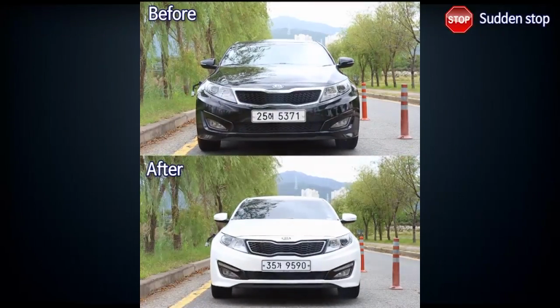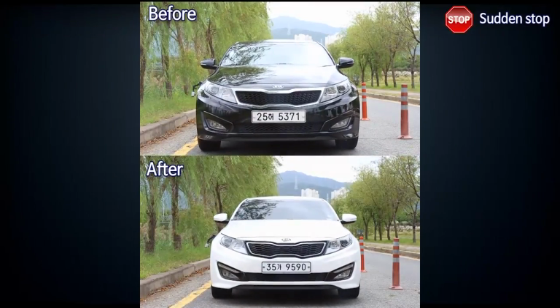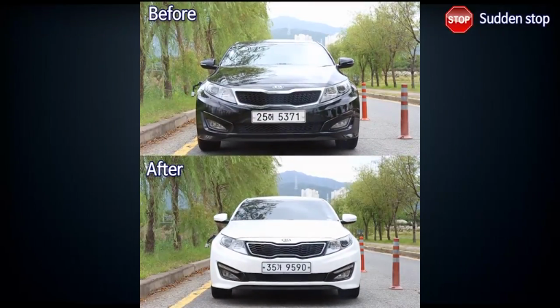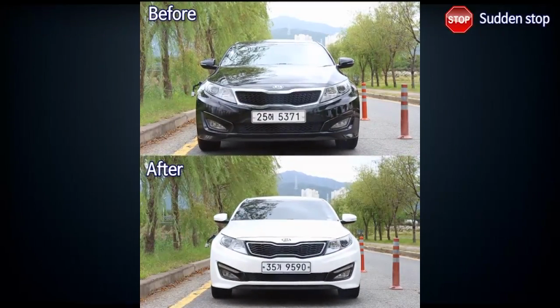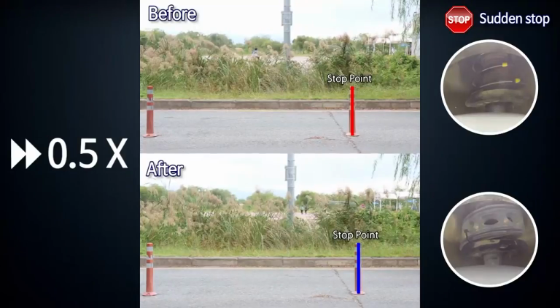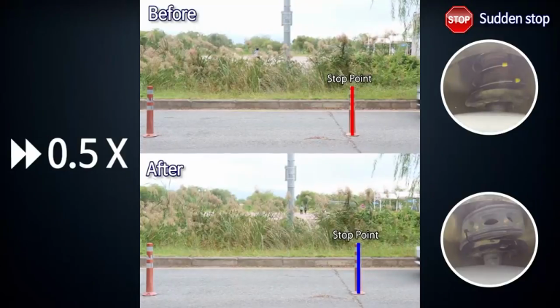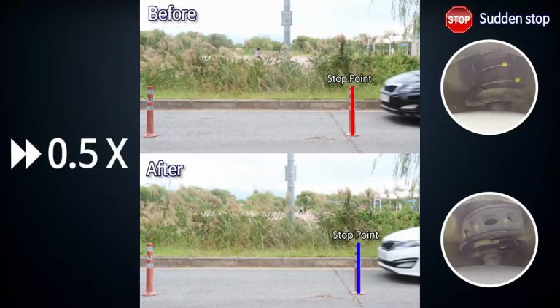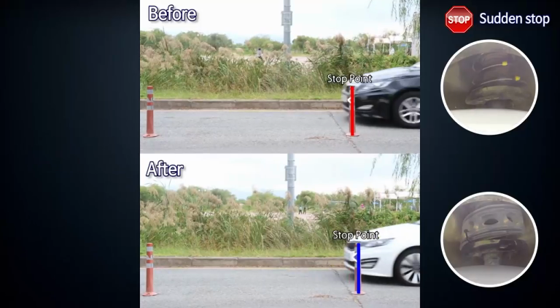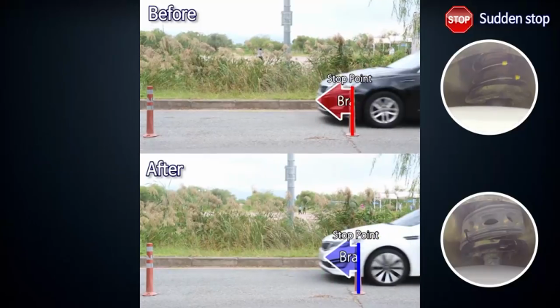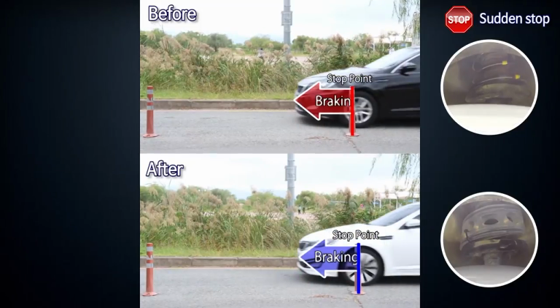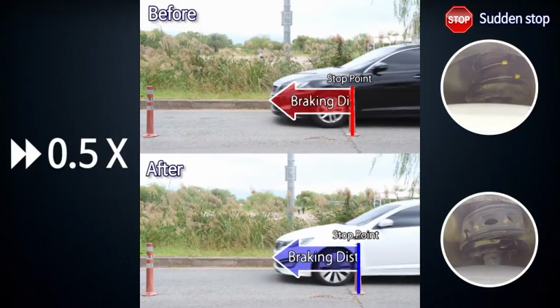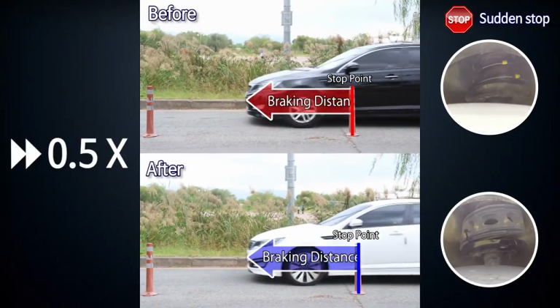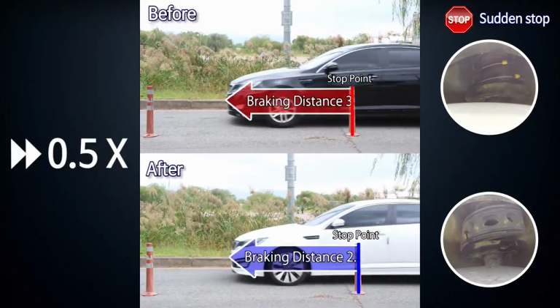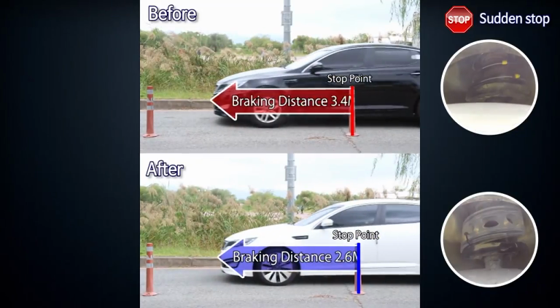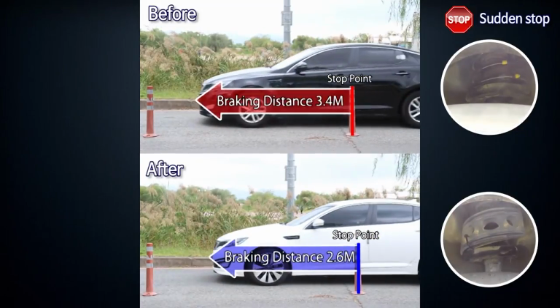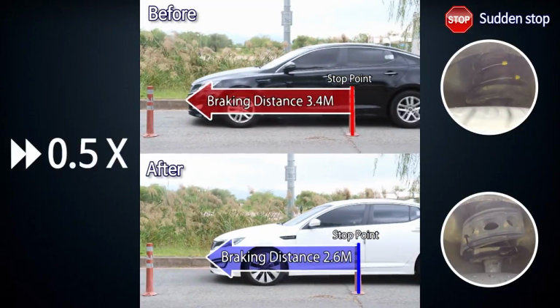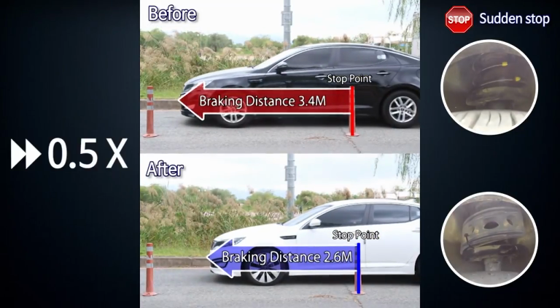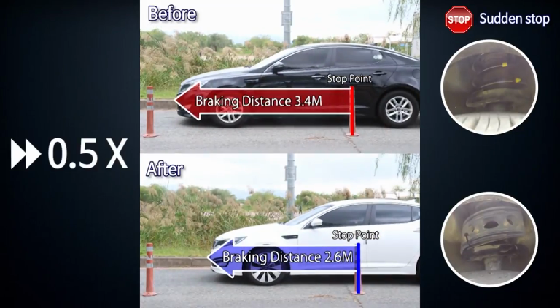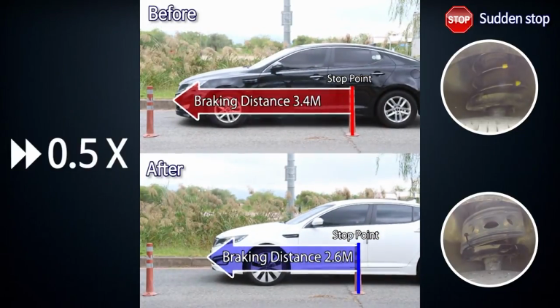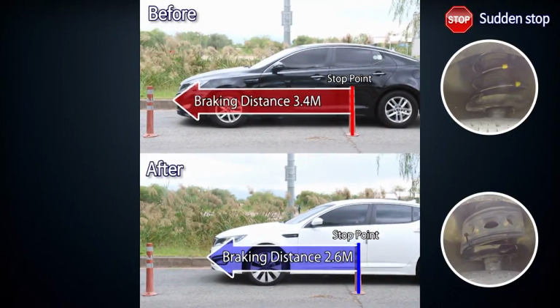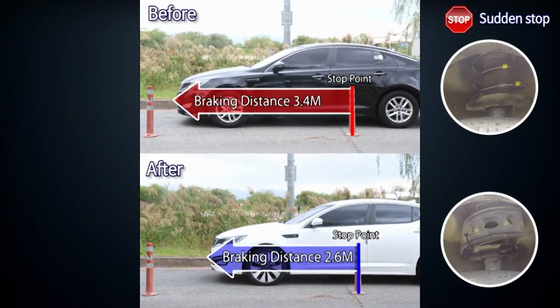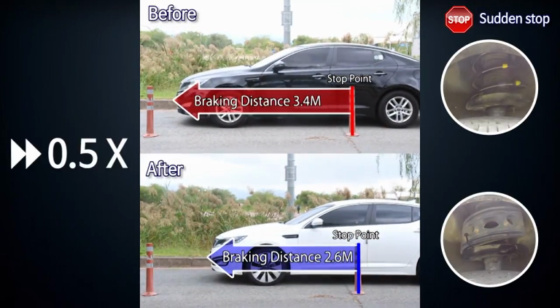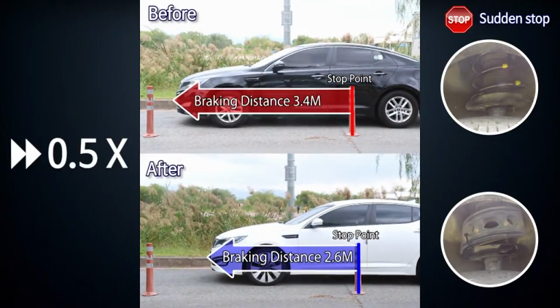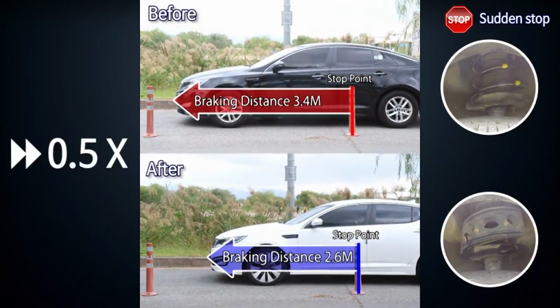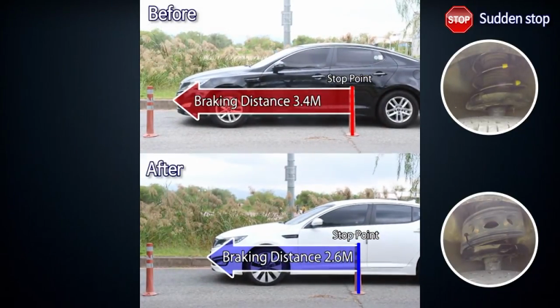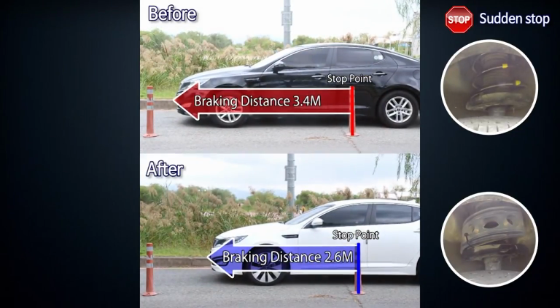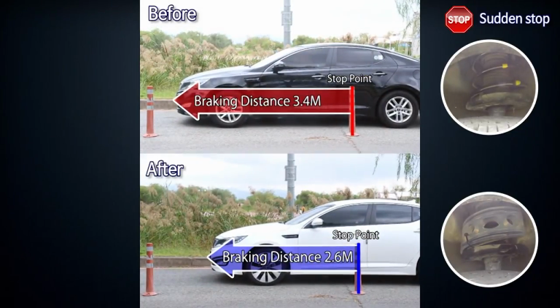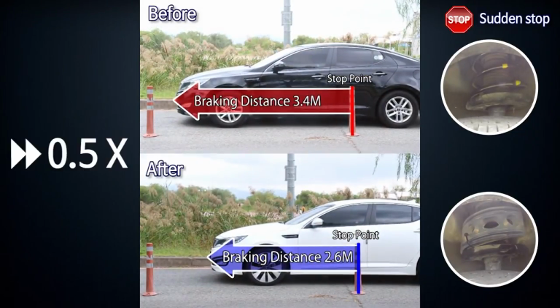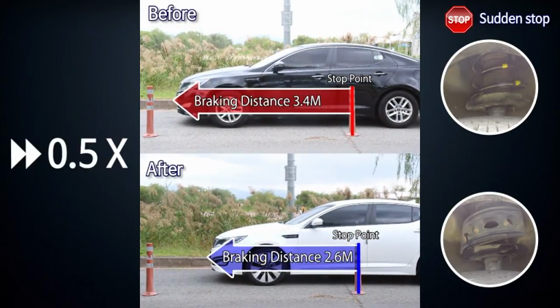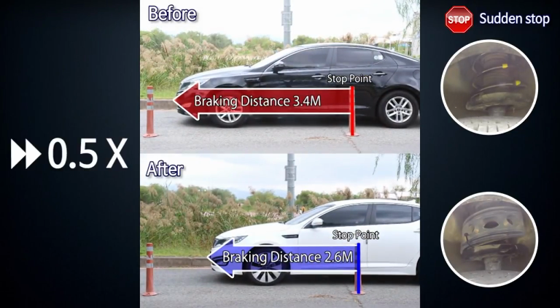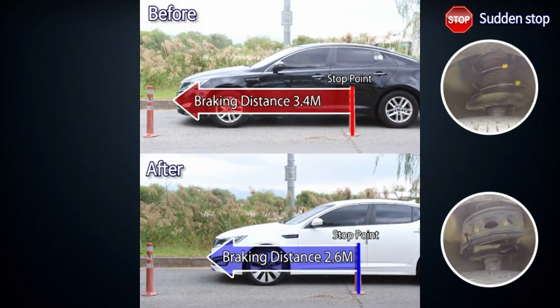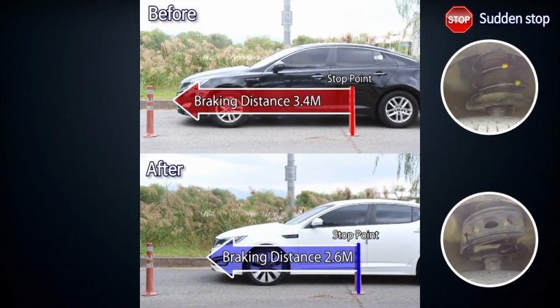During sudden stop, the impact passed on through the shock absorber is buffered to enable smooth stopping.